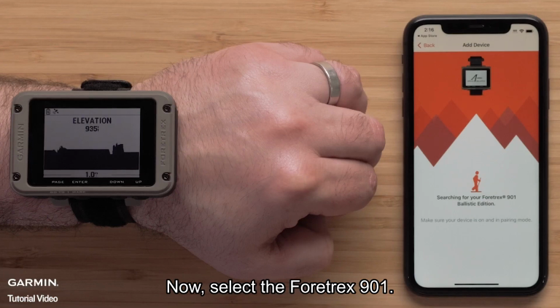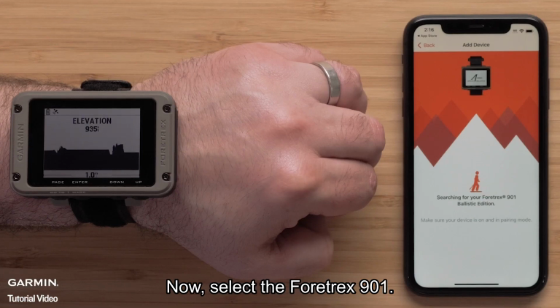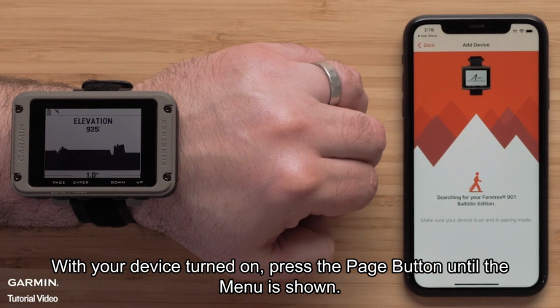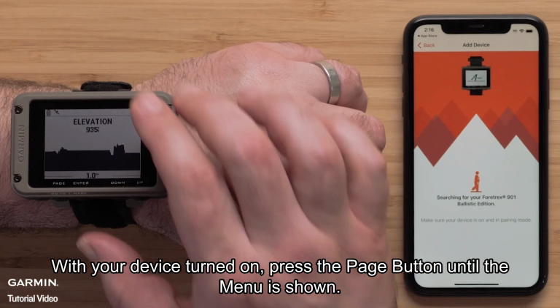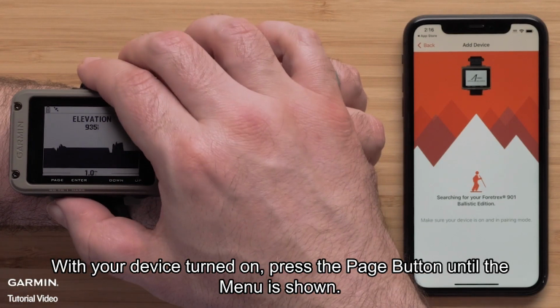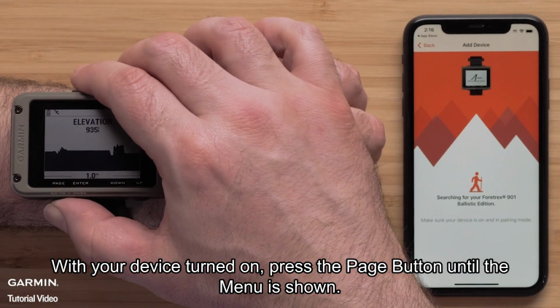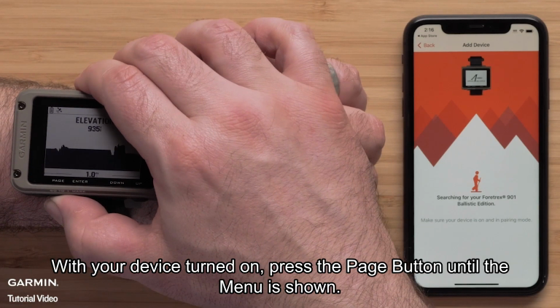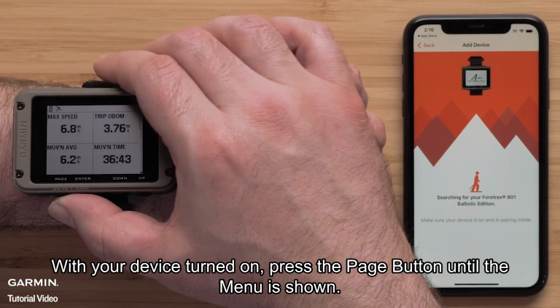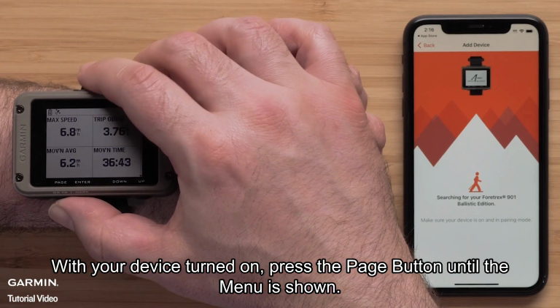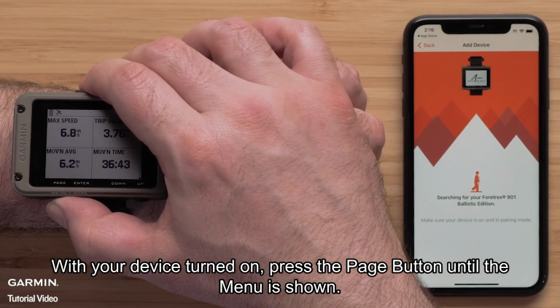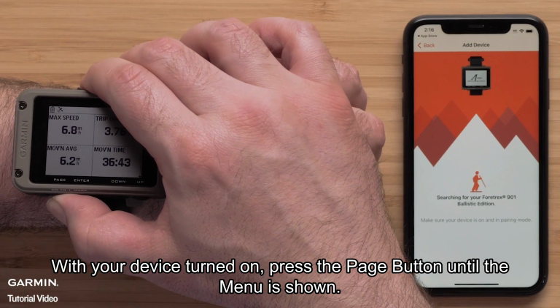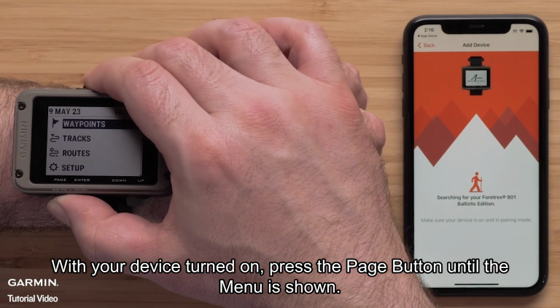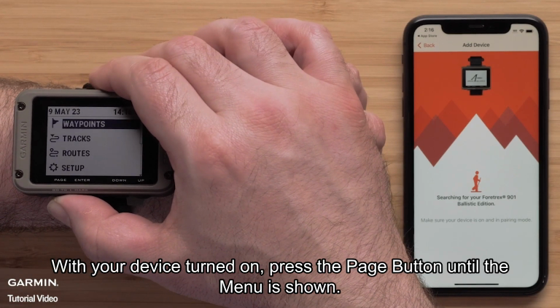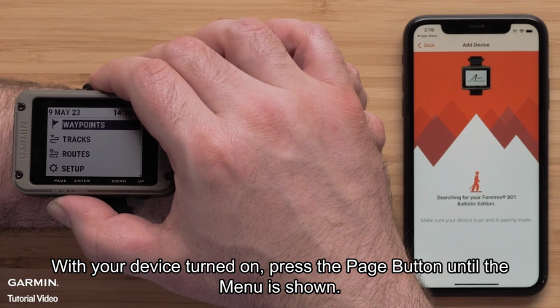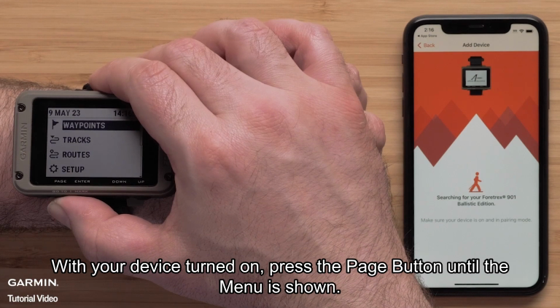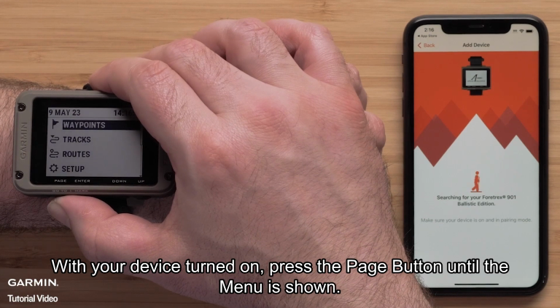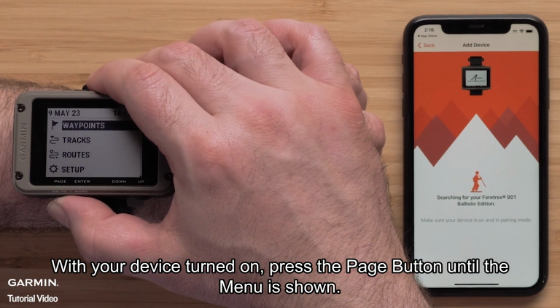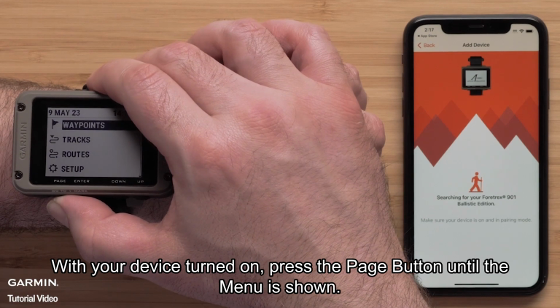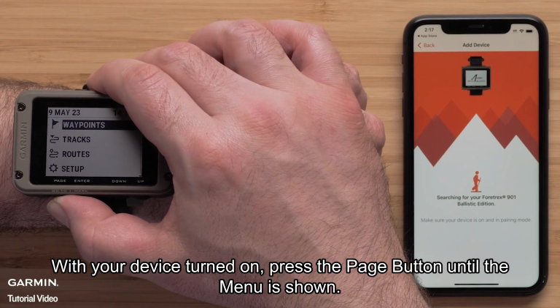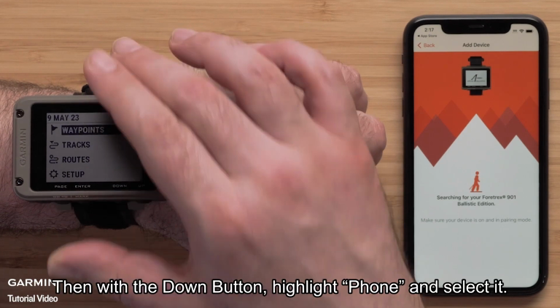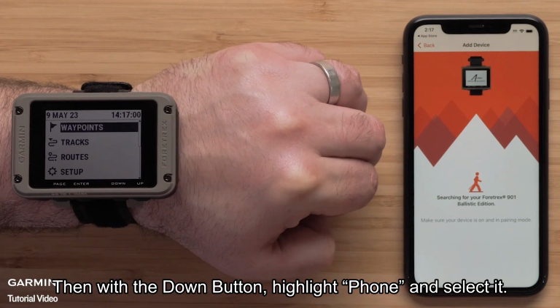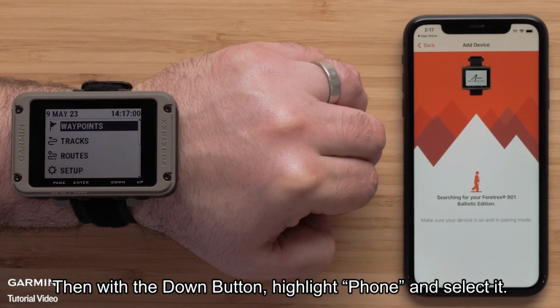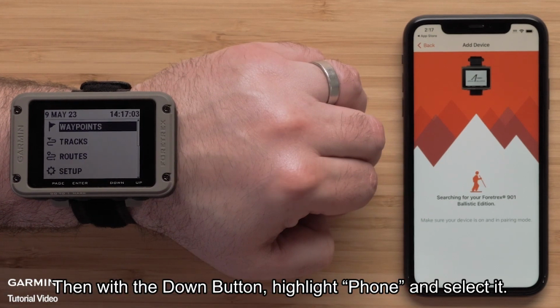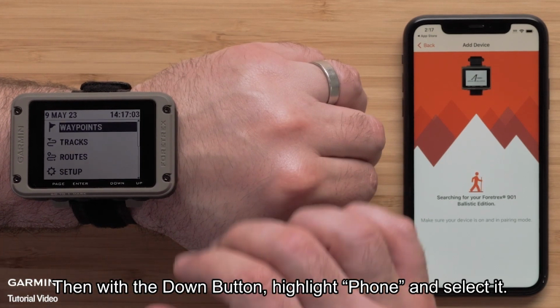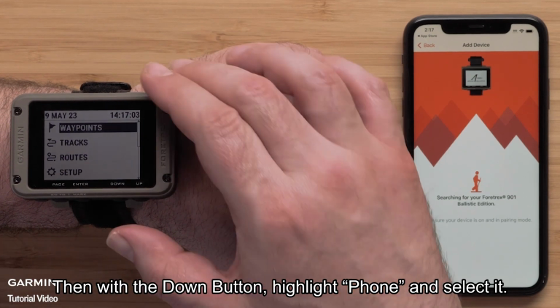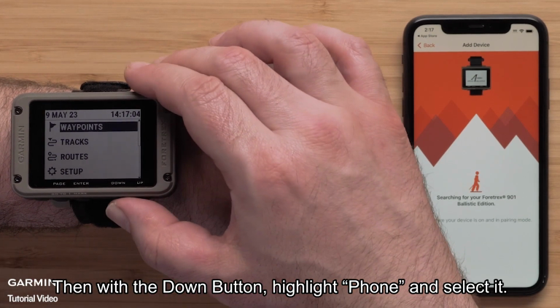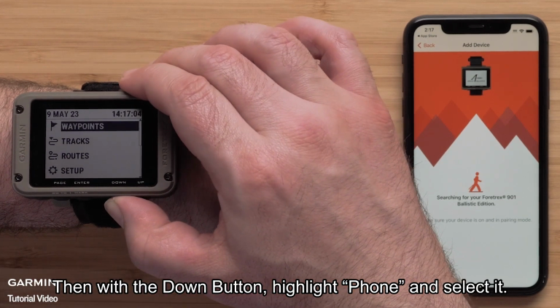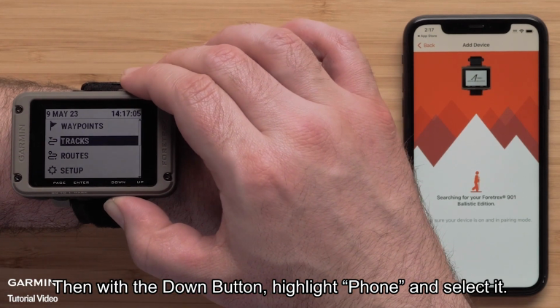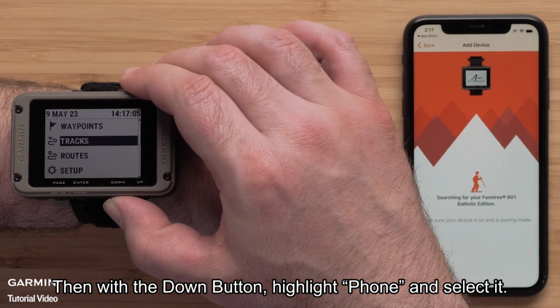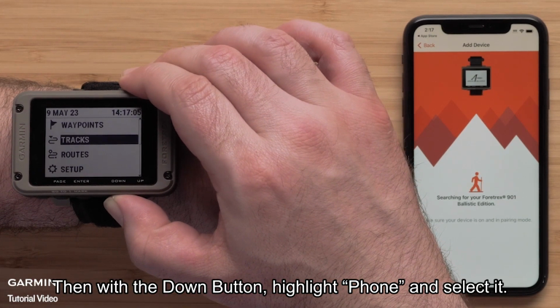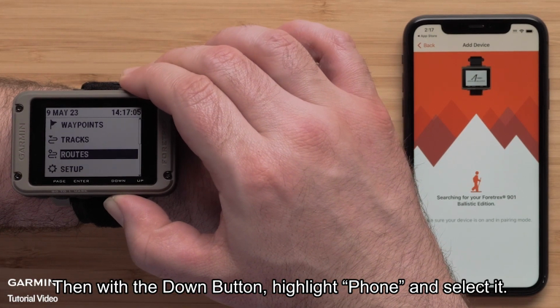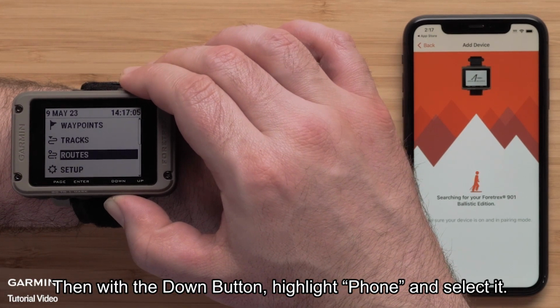With your device turned on, press the Page button until the menu is shown. Then, with the Down button, highlight Phone and select it.